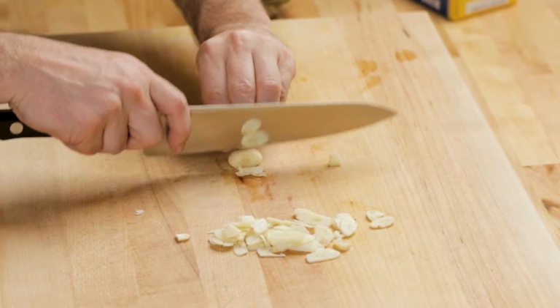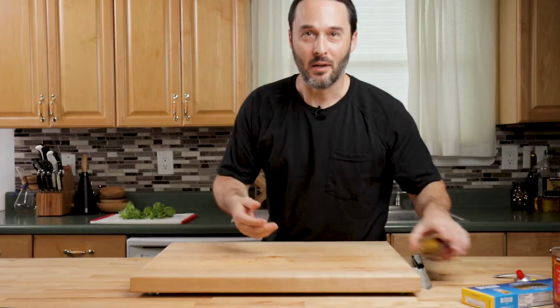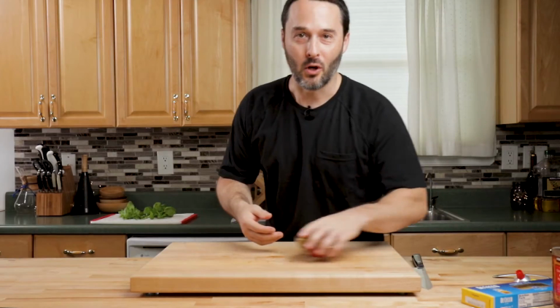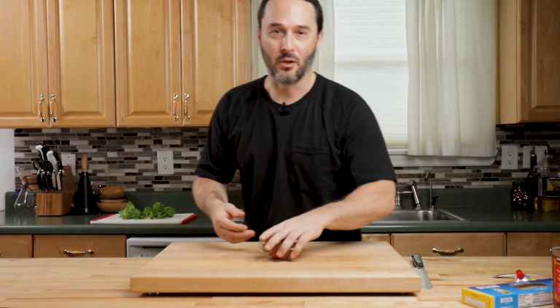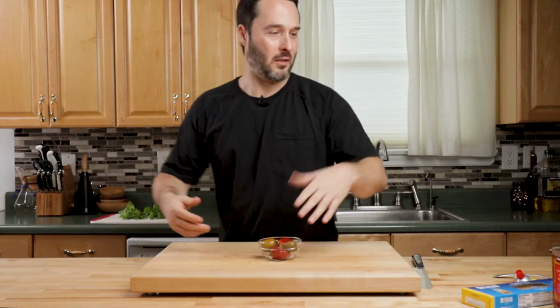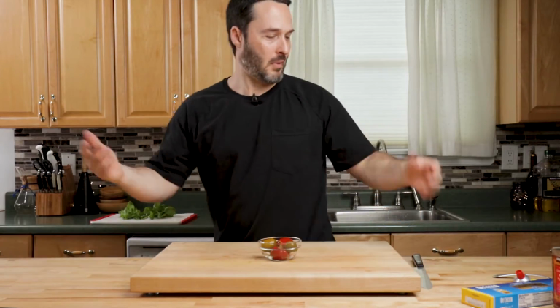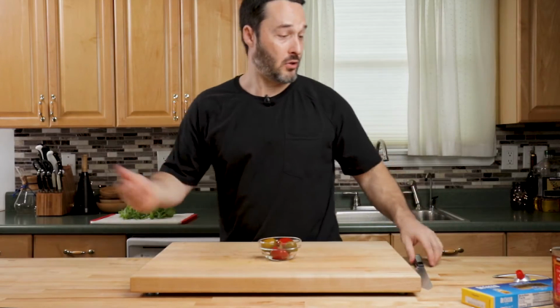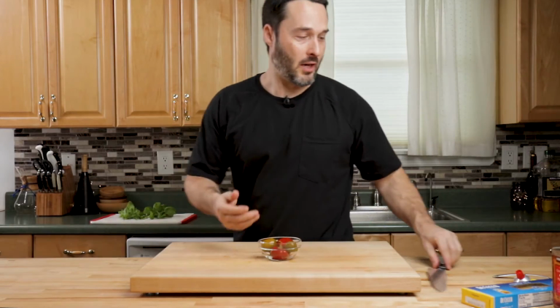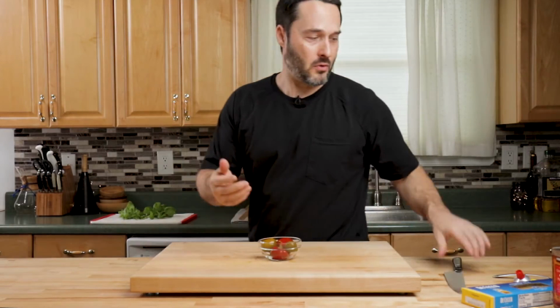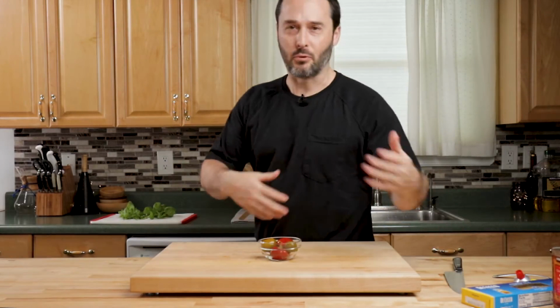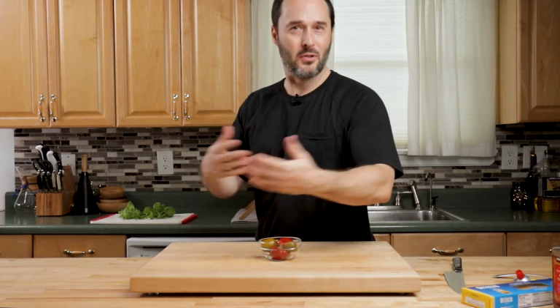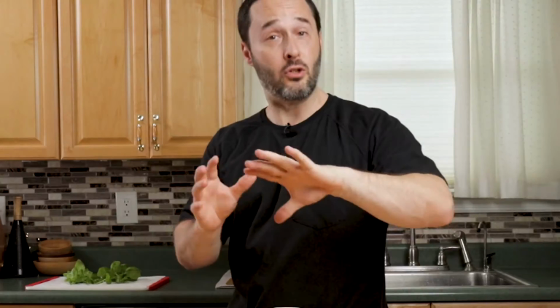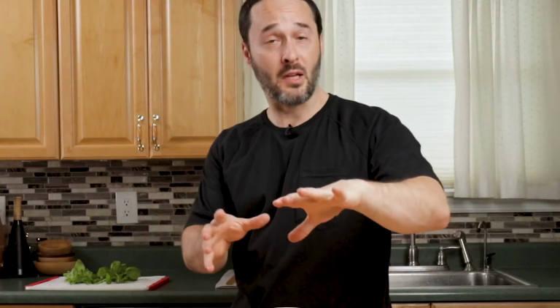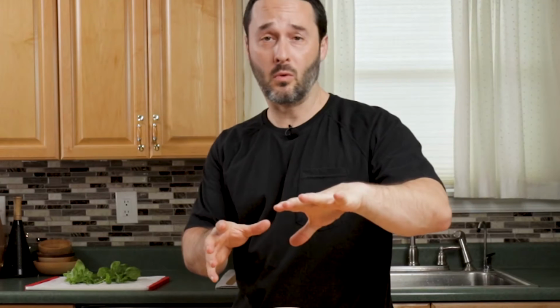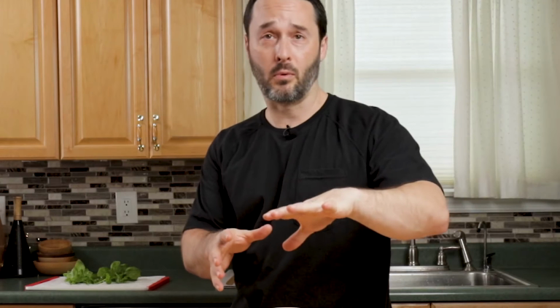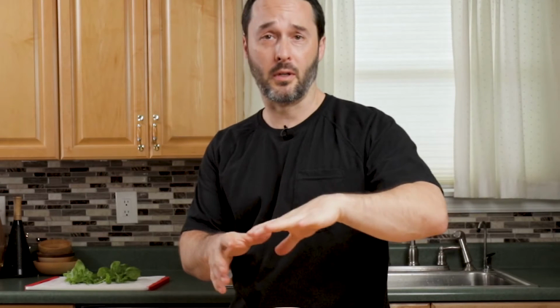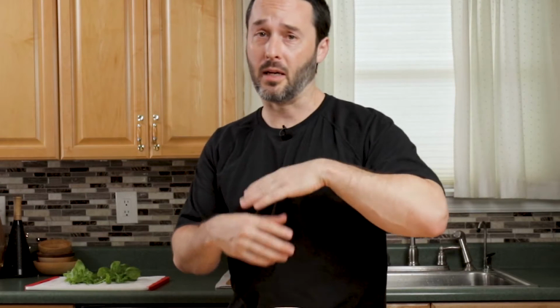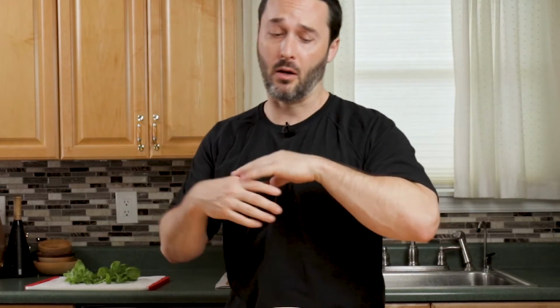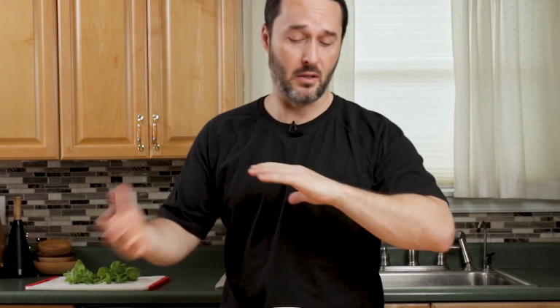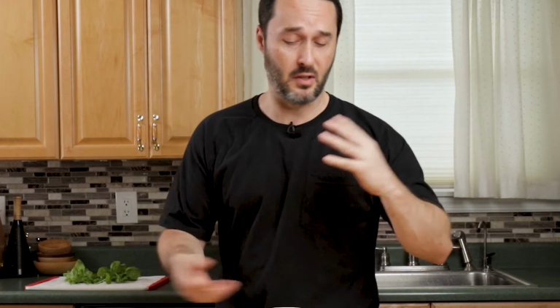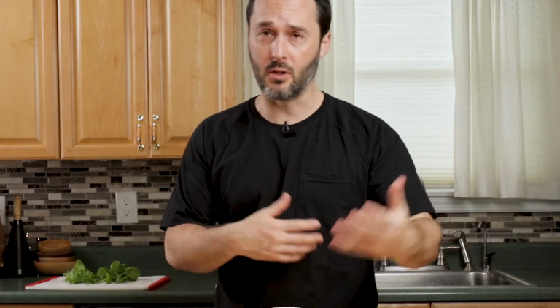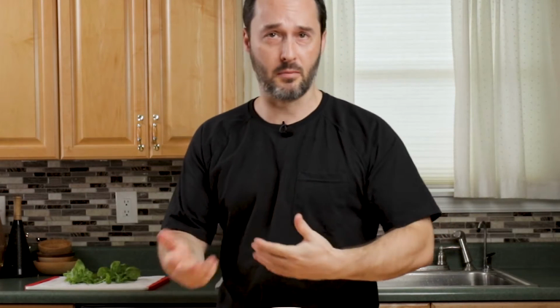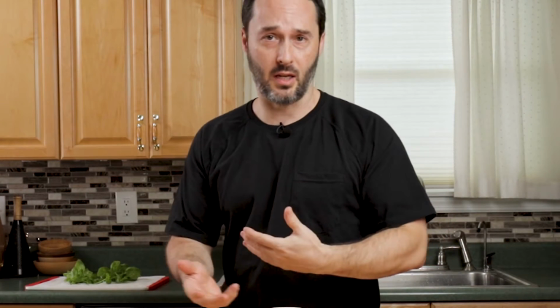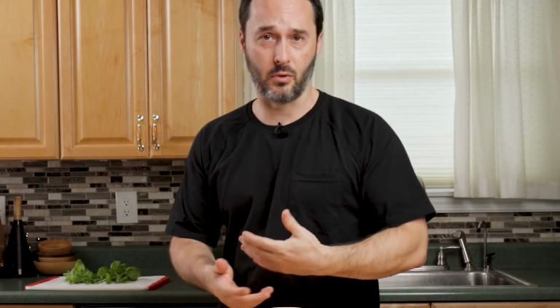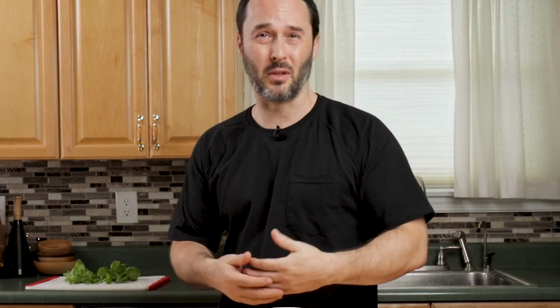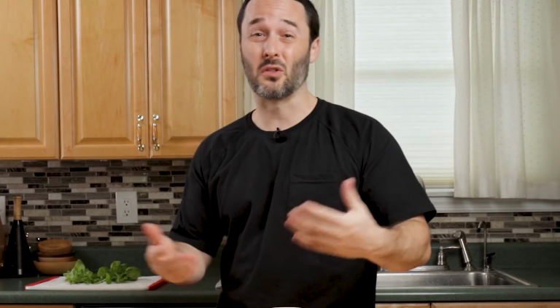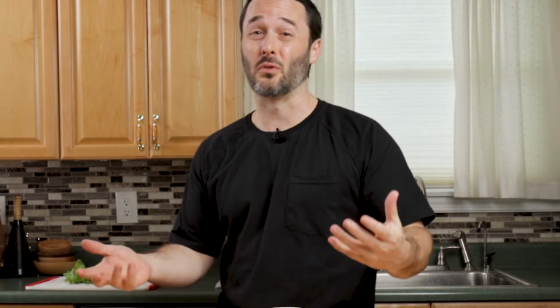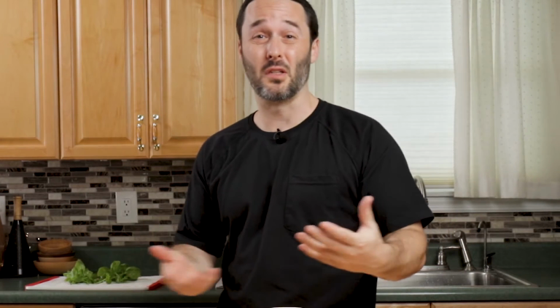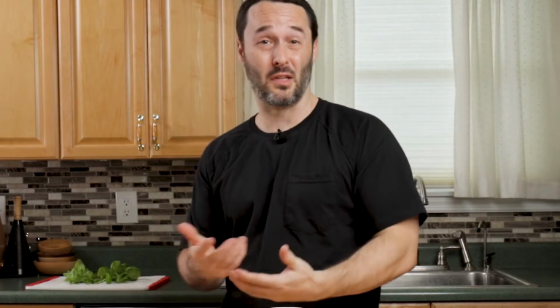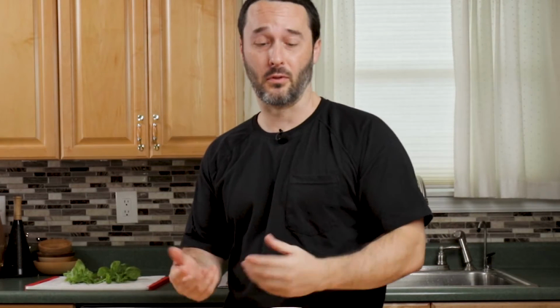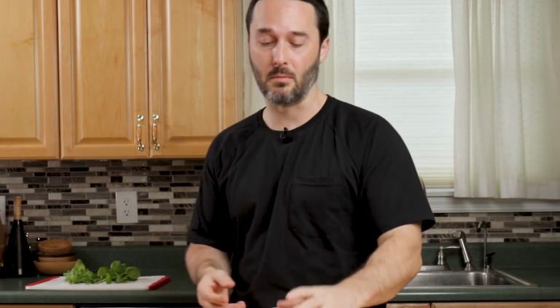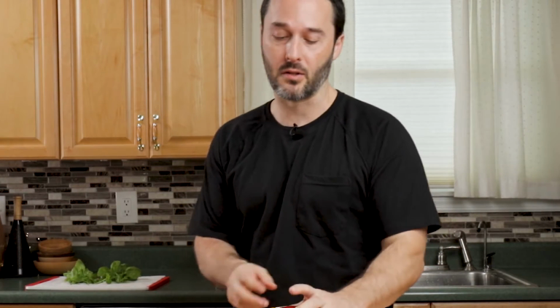We have our garlic, we have our tomatoes prepped. Get your pasta water boiling right now because everything comes together really quickly. The sauce only needs like 10 or 15 minutes.